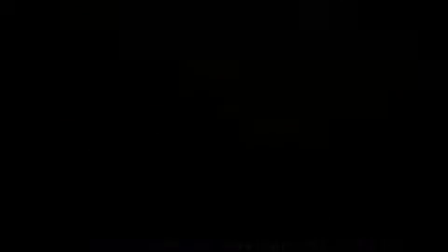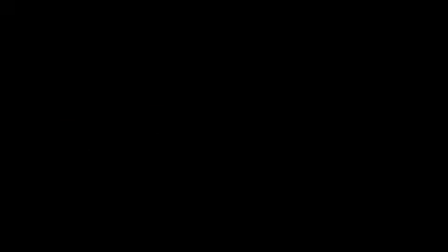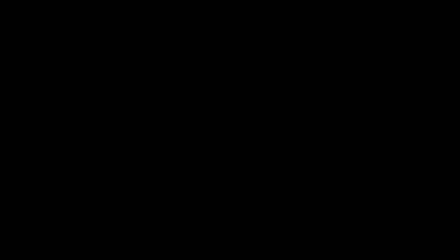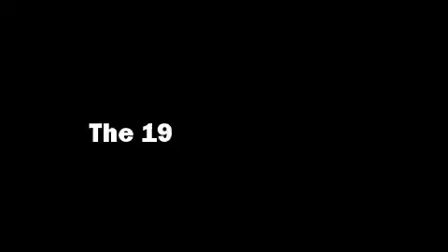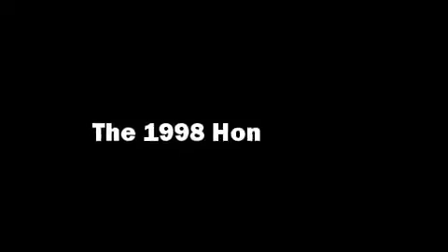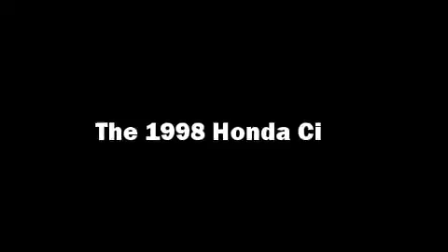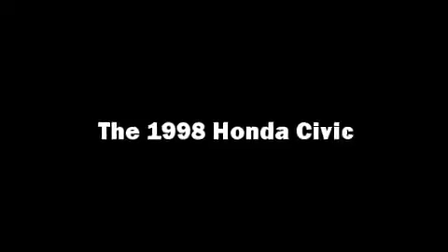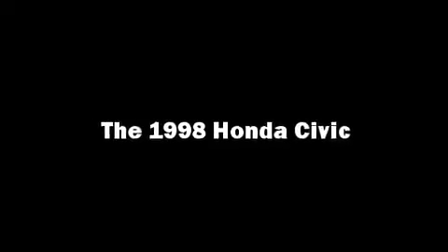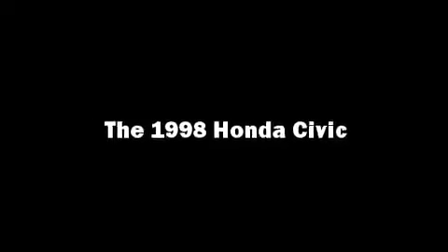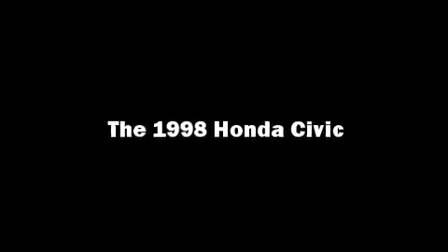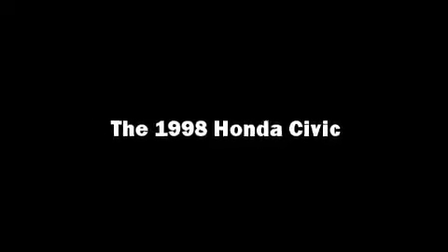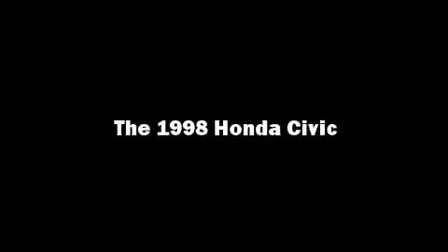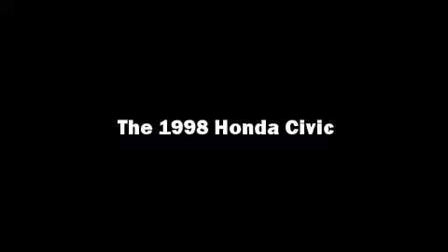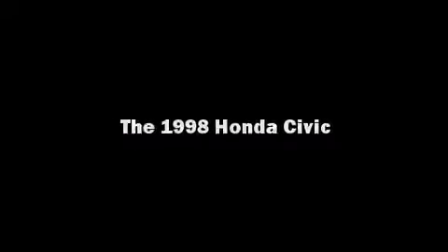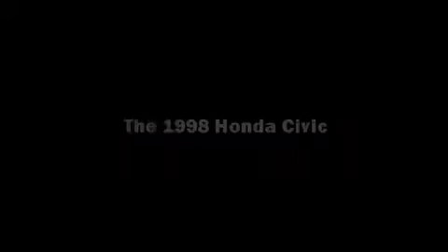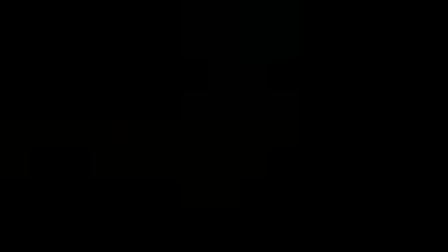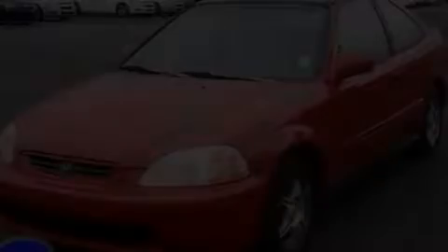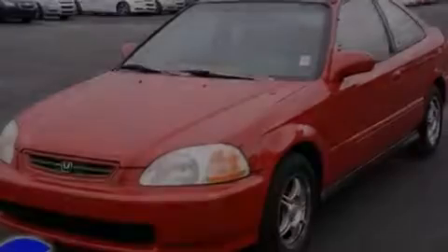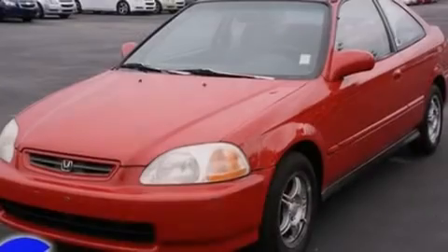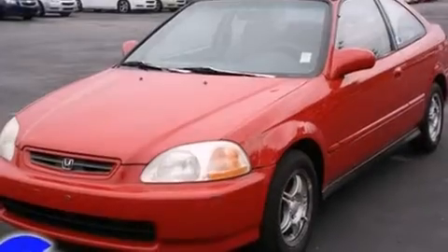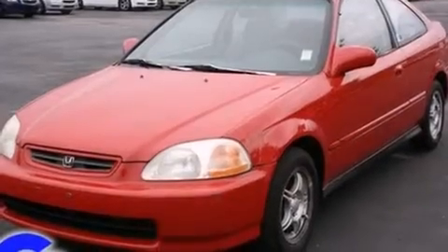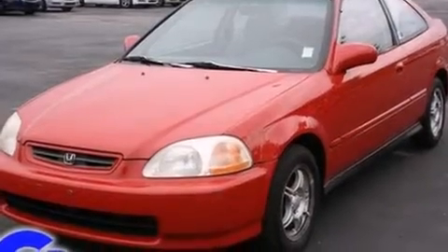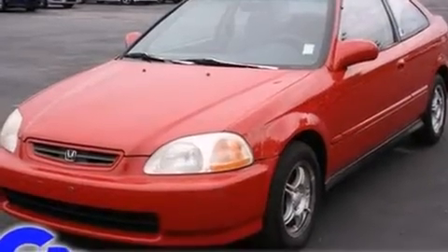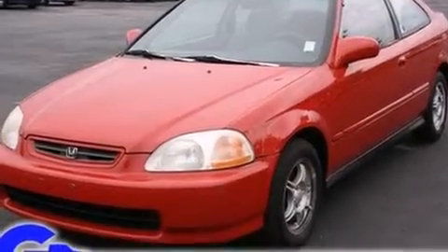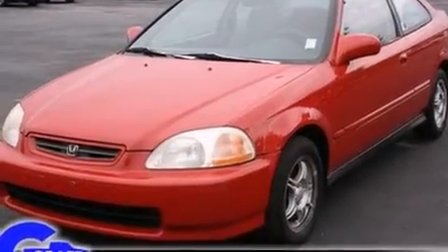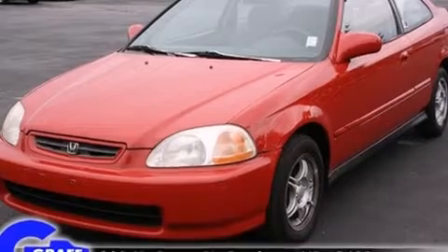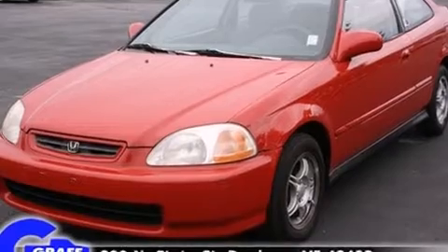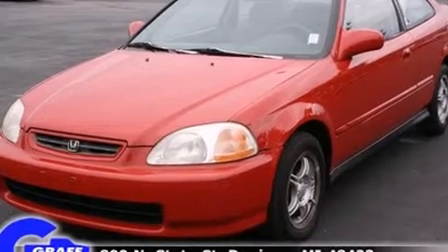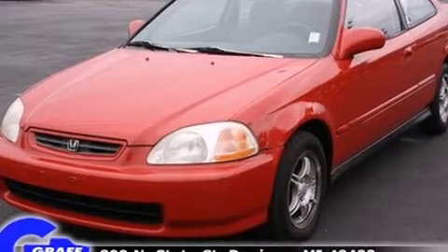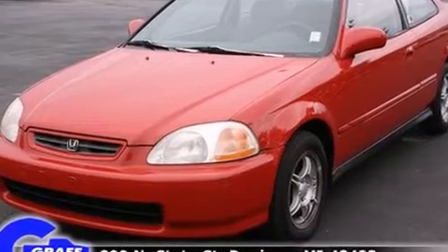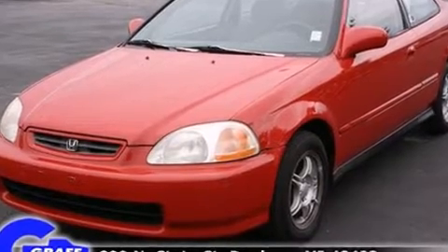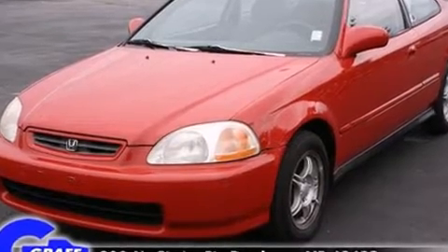The 1998 Honda Civic. This two-door, five-passenger coupe provides exceptional value.